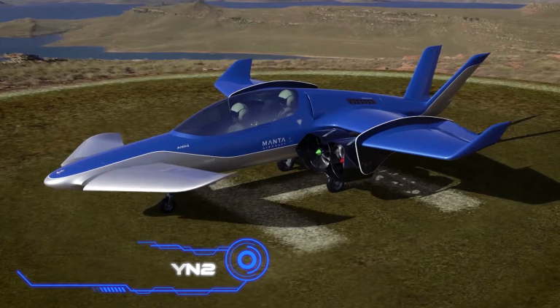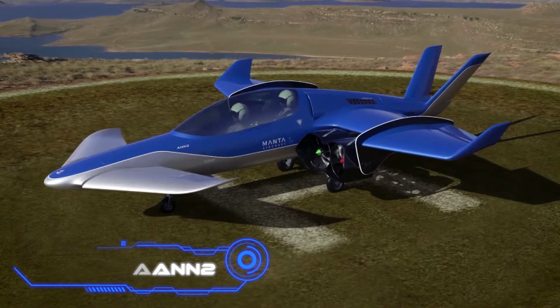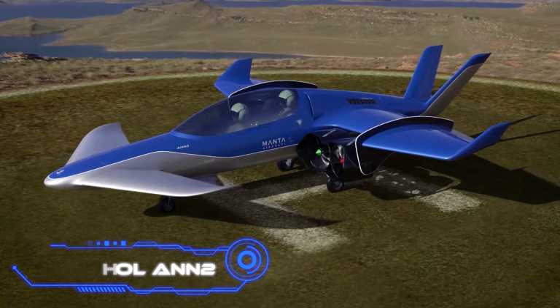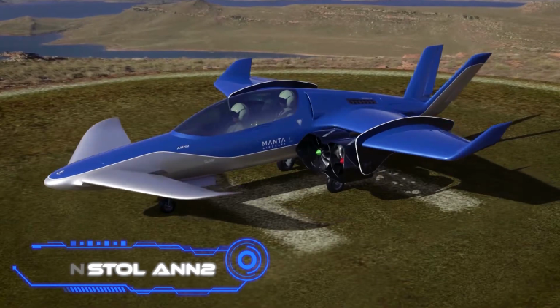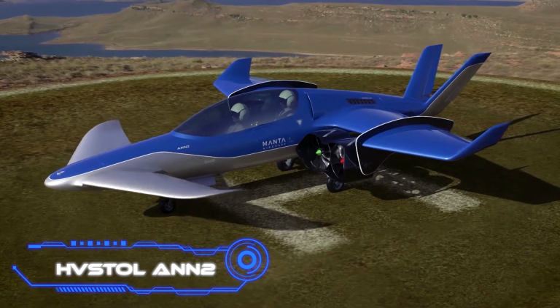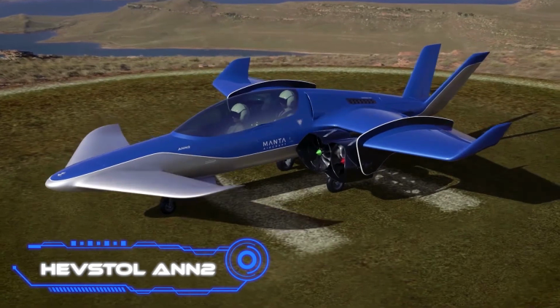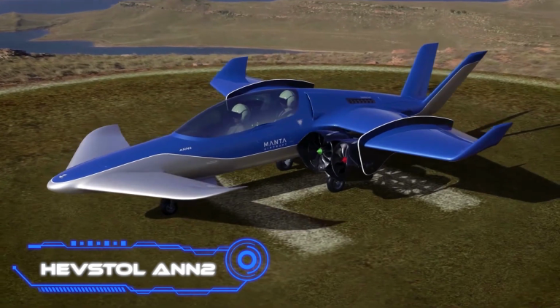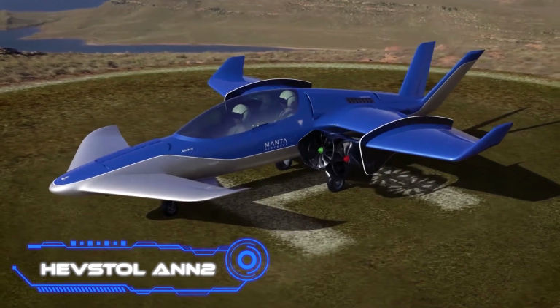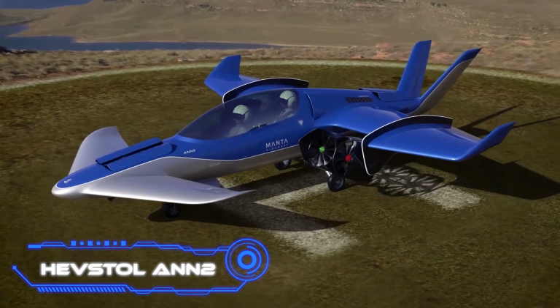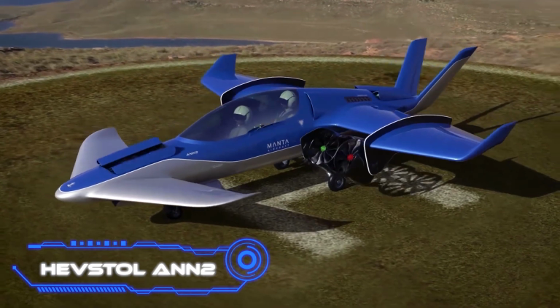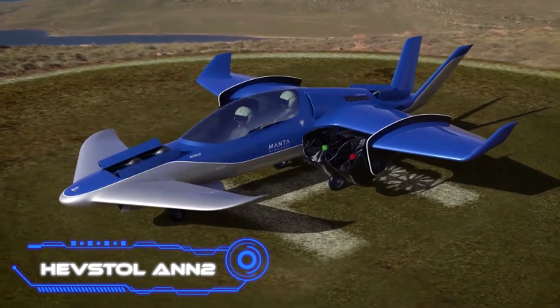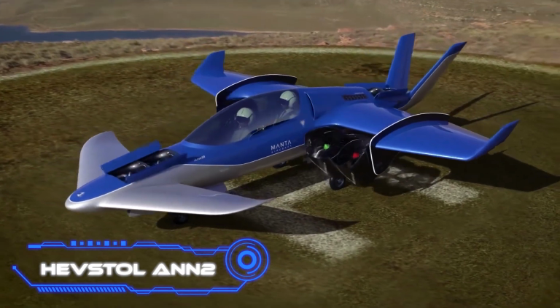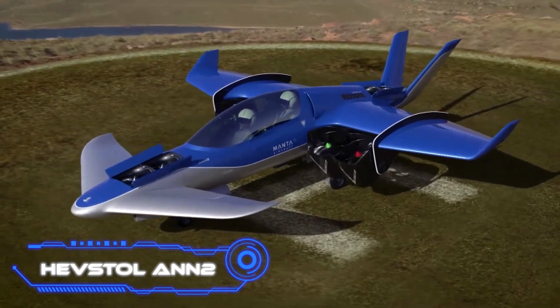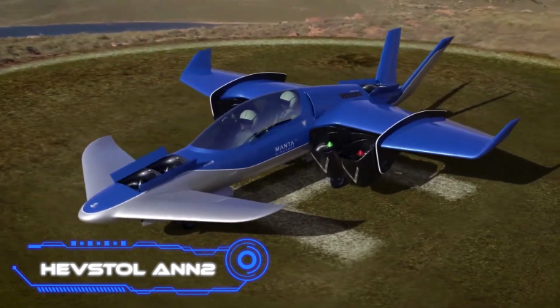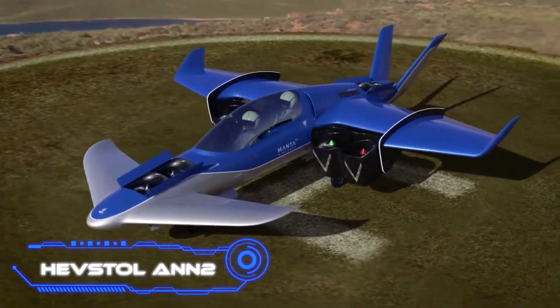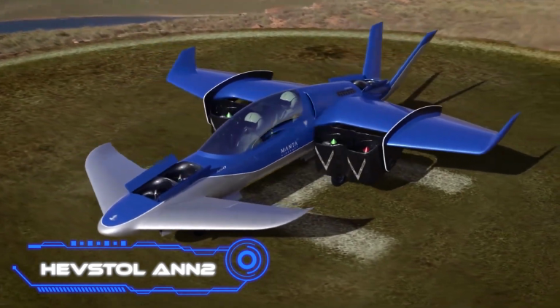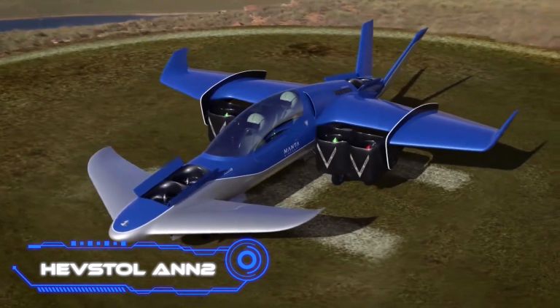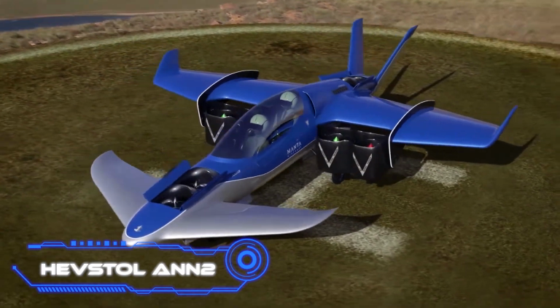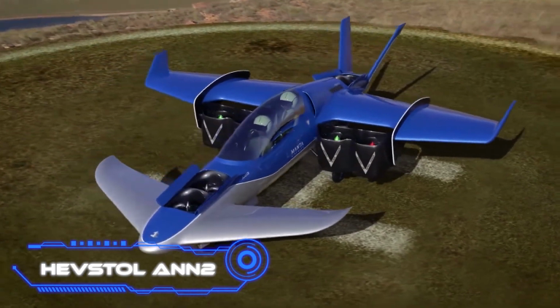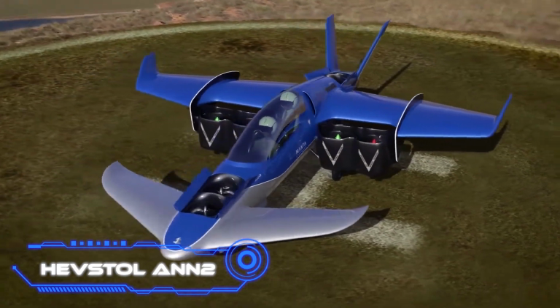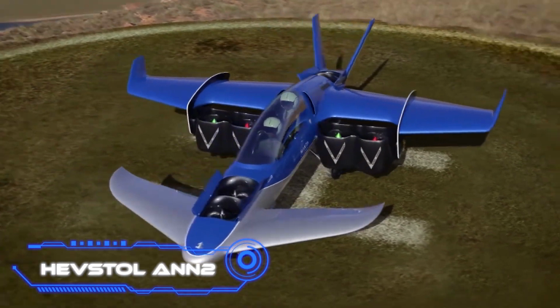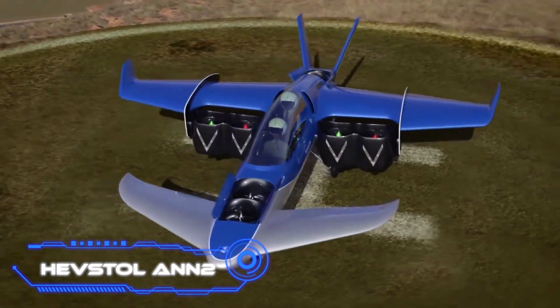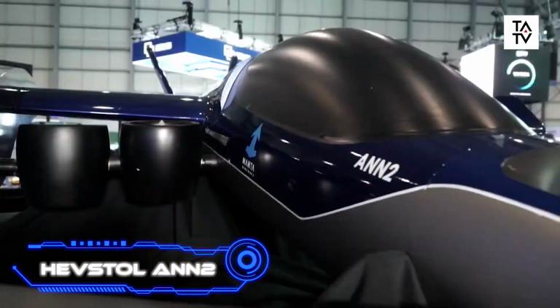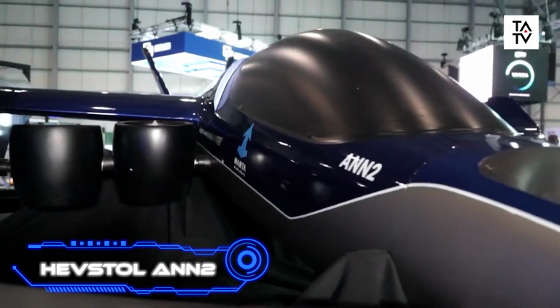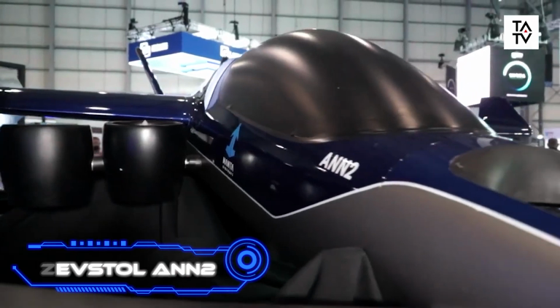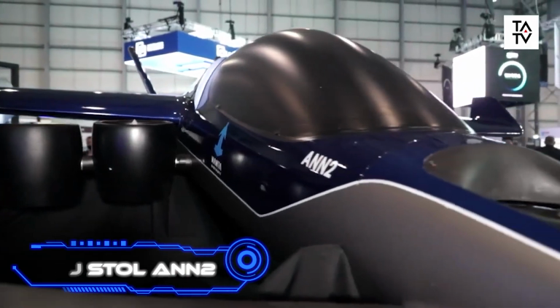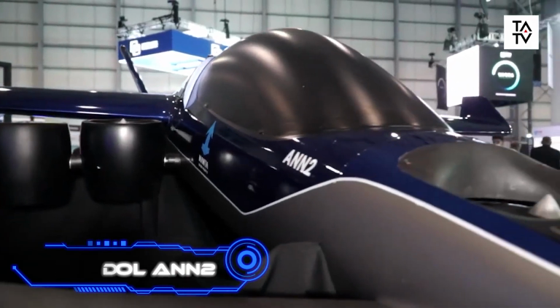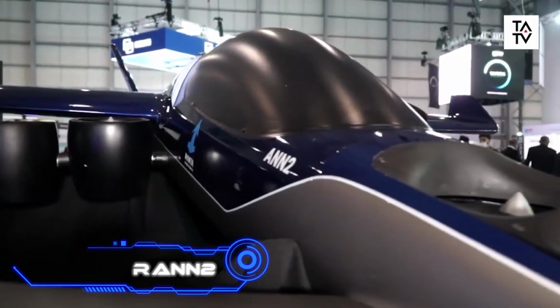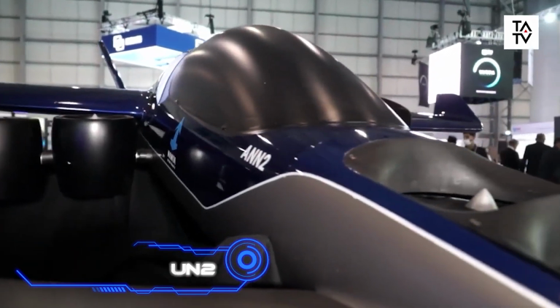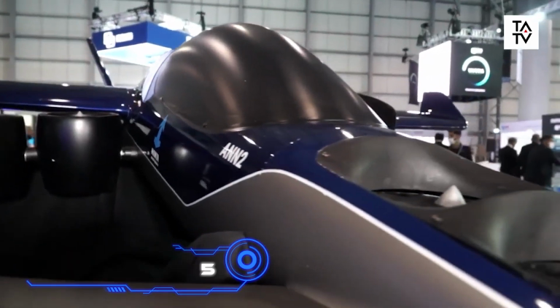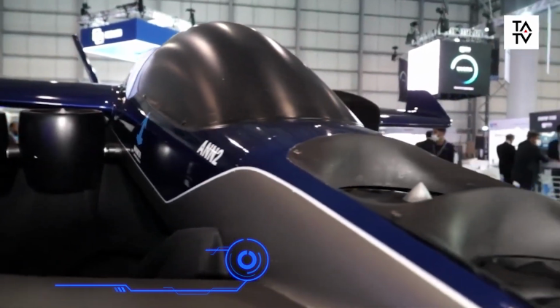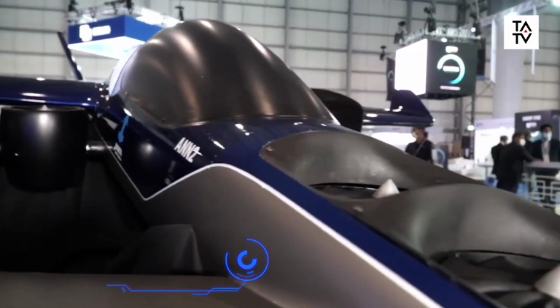The rise of an Italian company, according to experts, heralds a new era in regional air mobility.